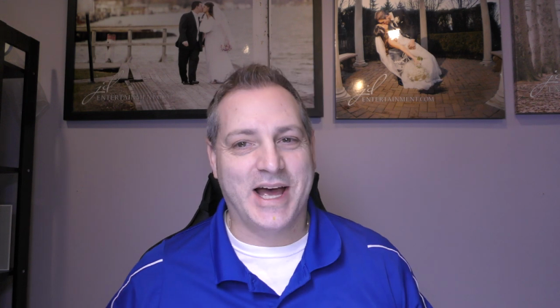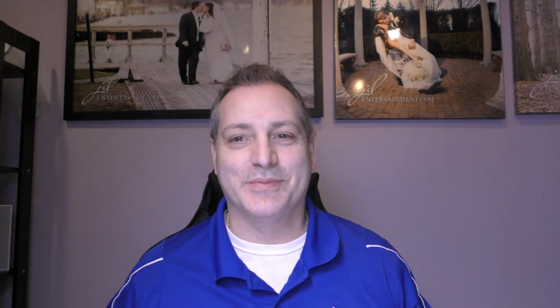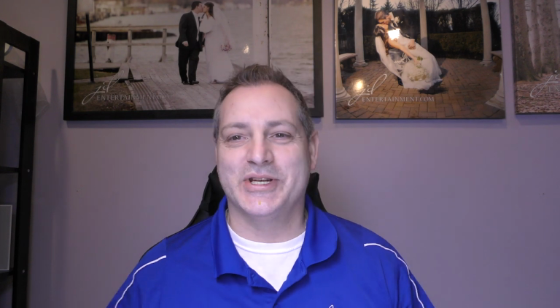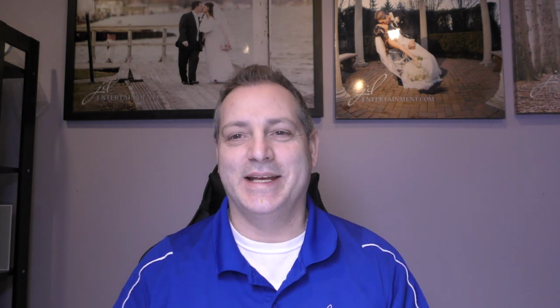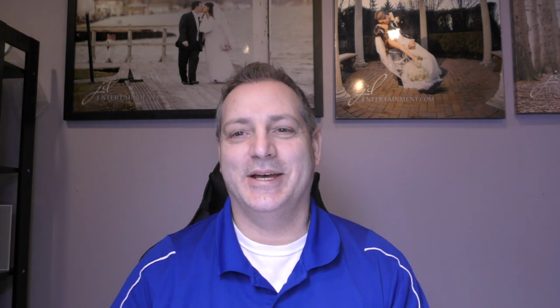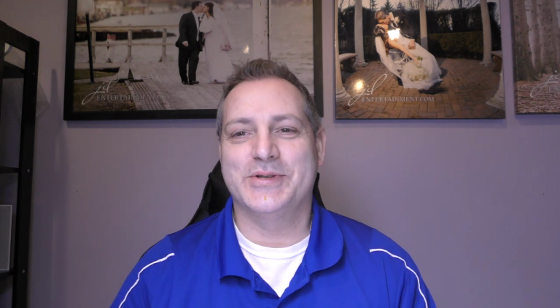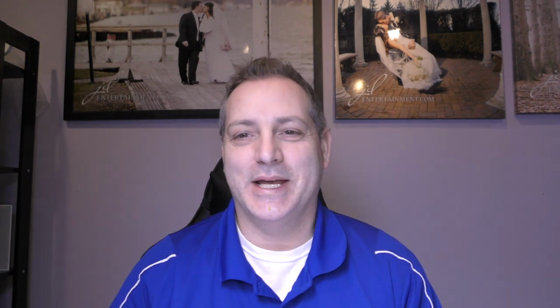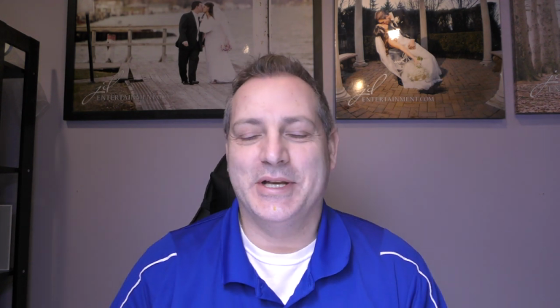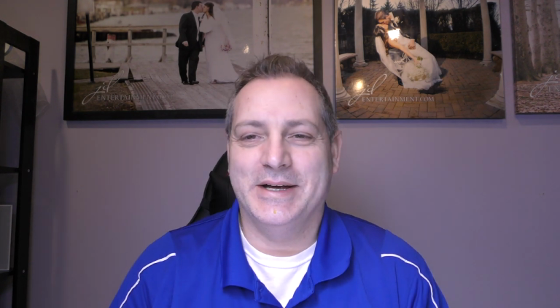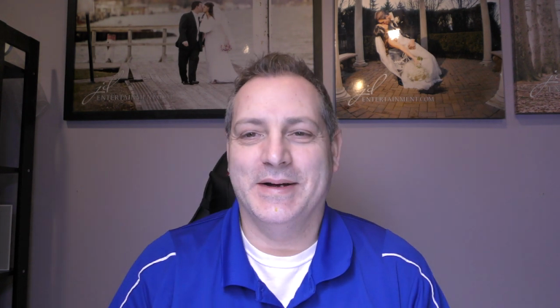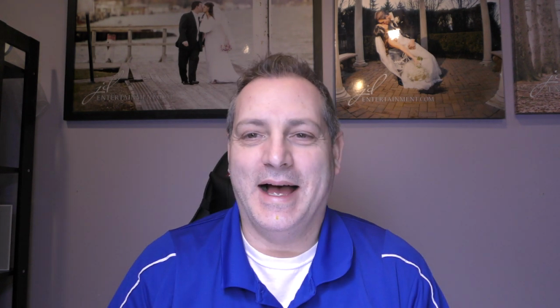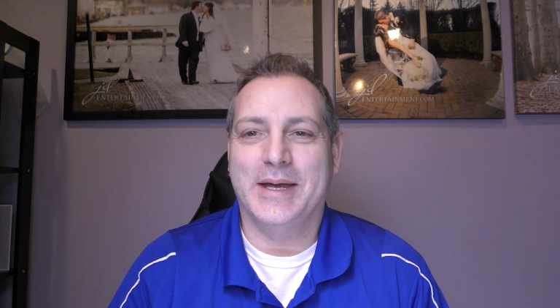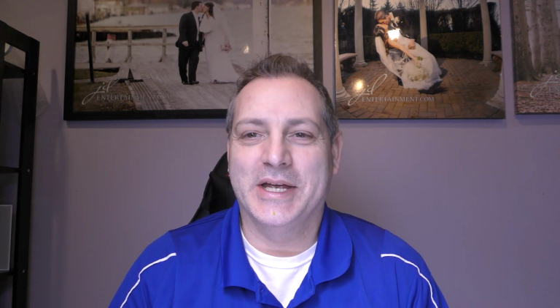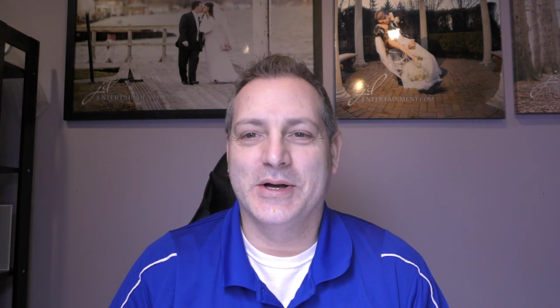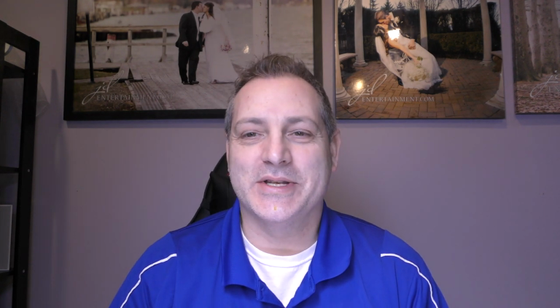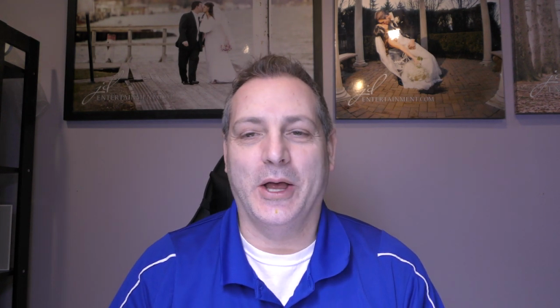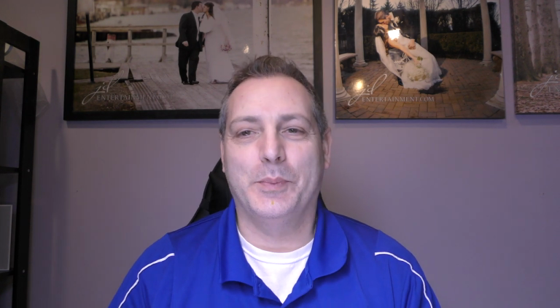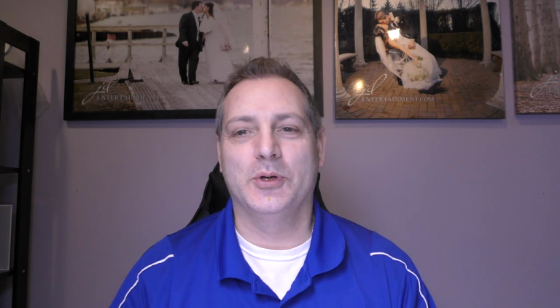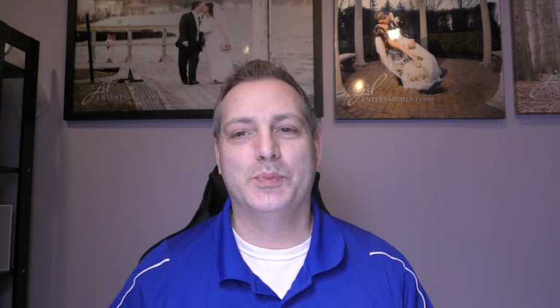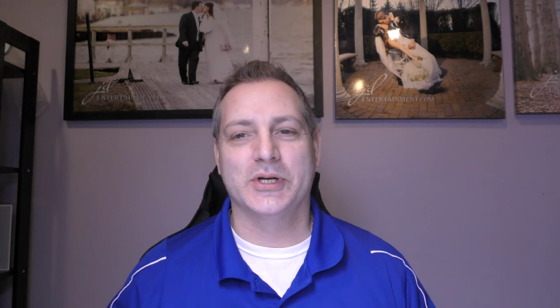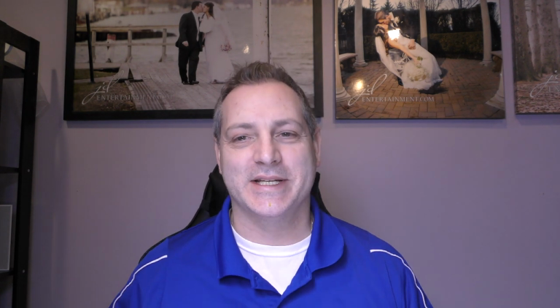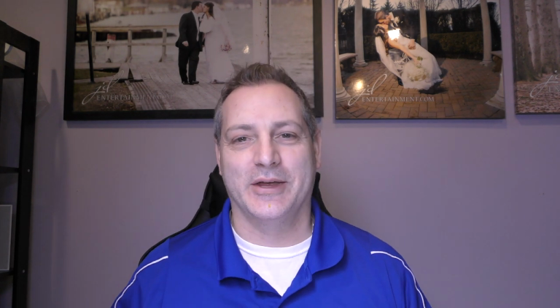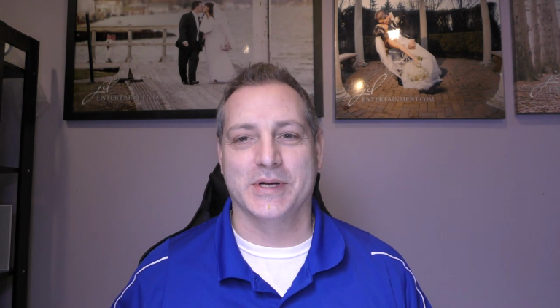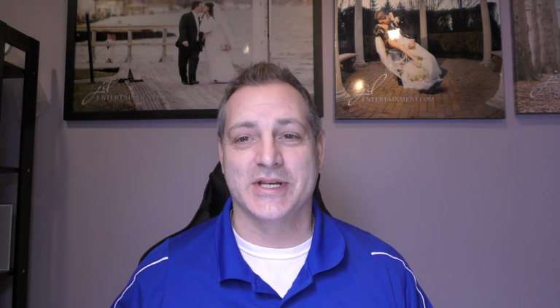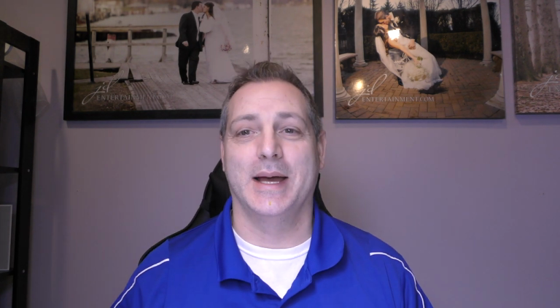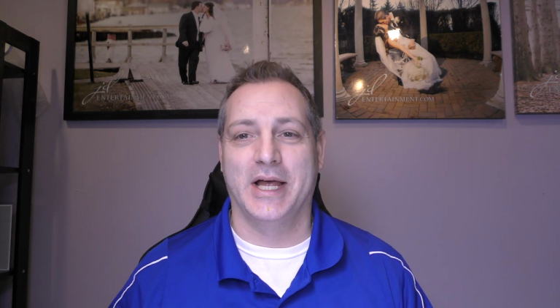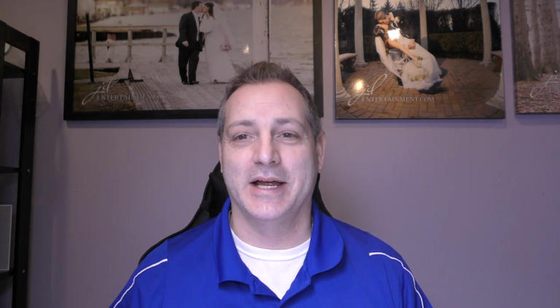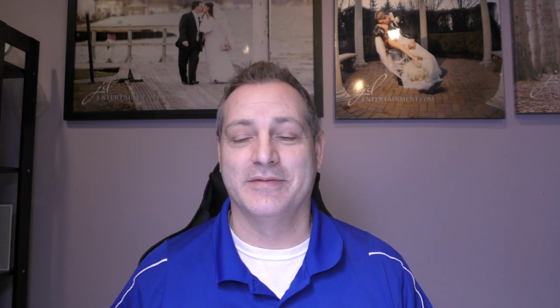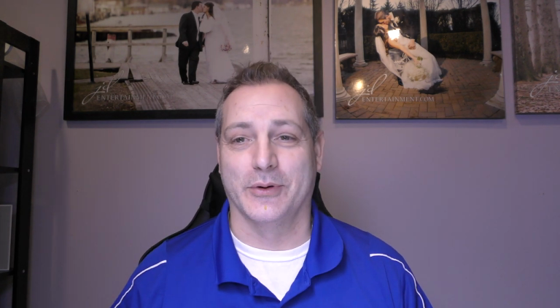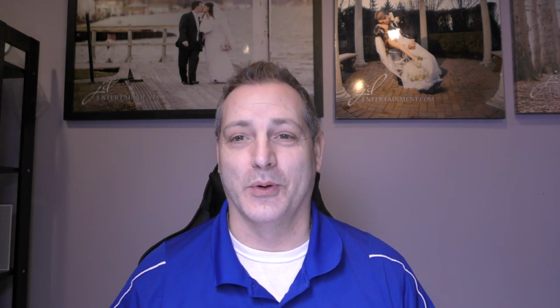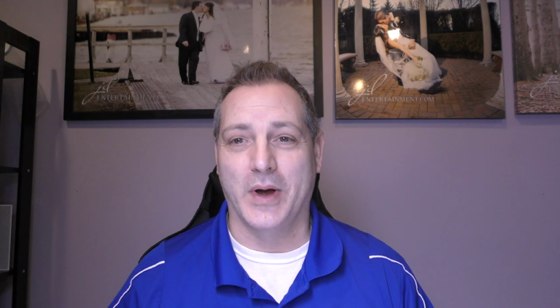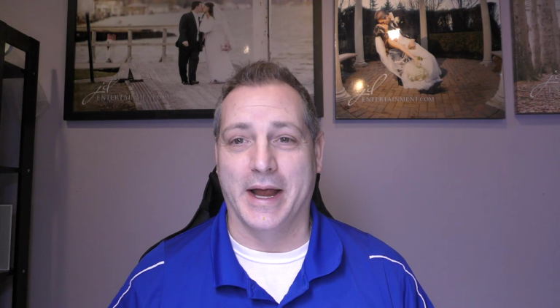John from JD Entertainment here. I am here to help you put together a timeline for your wedding.